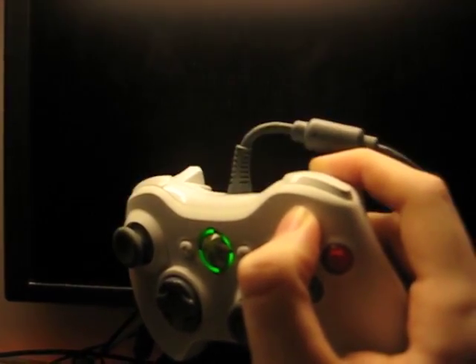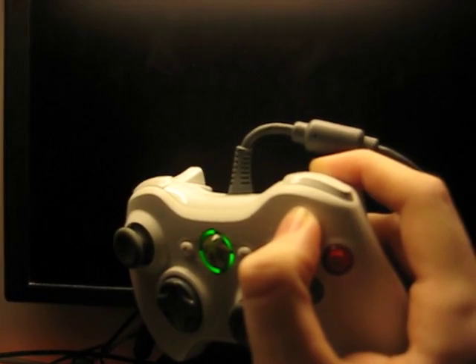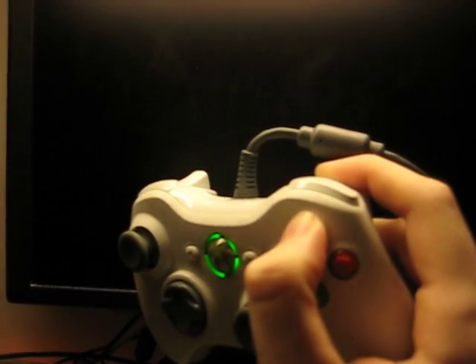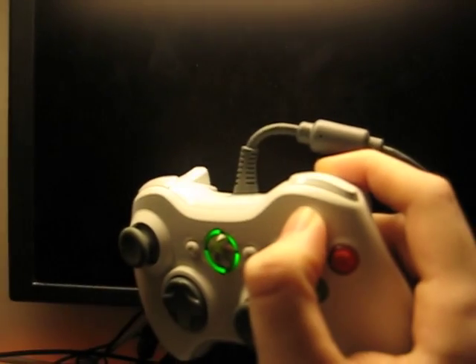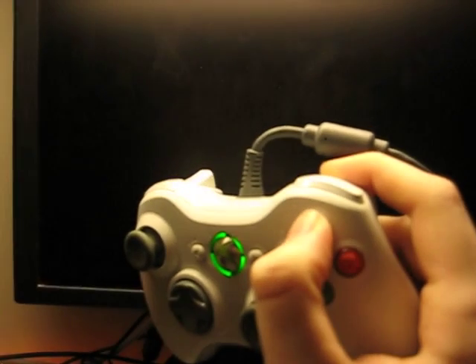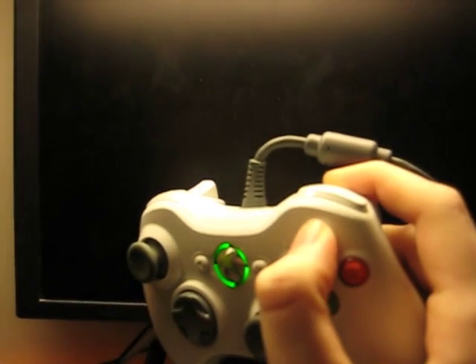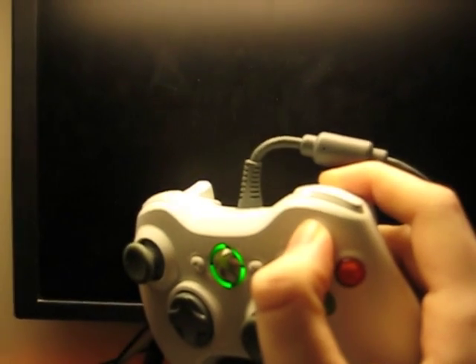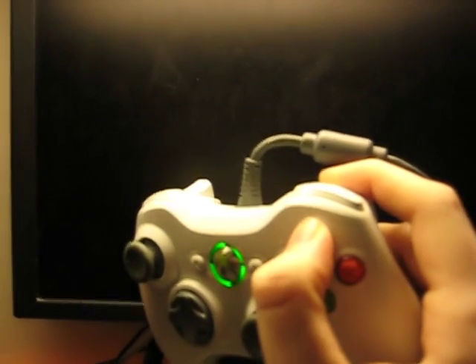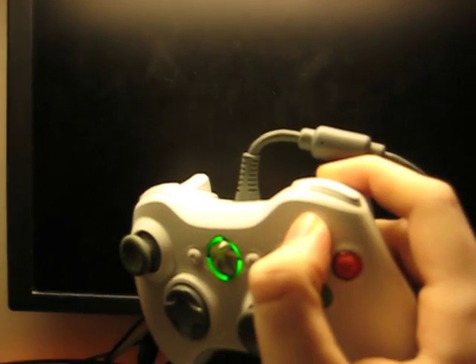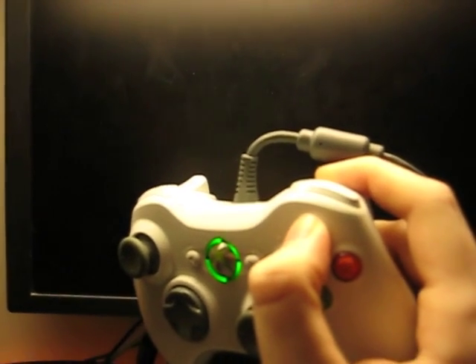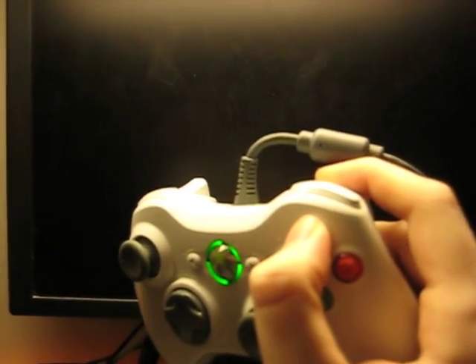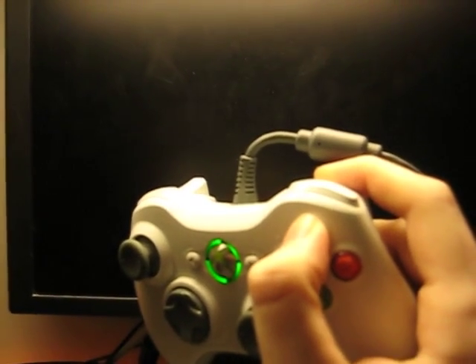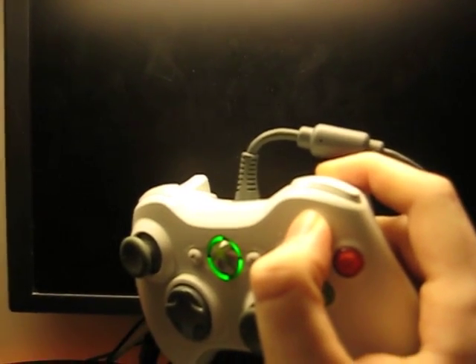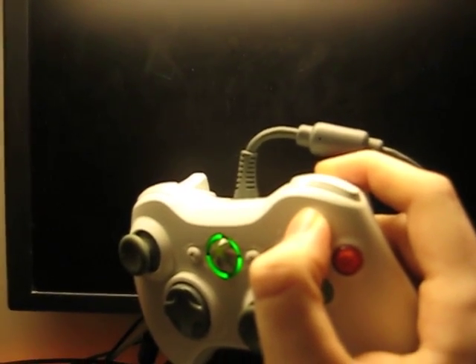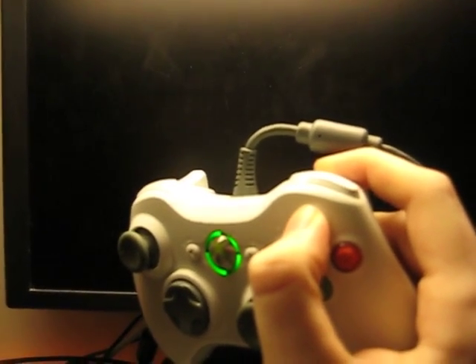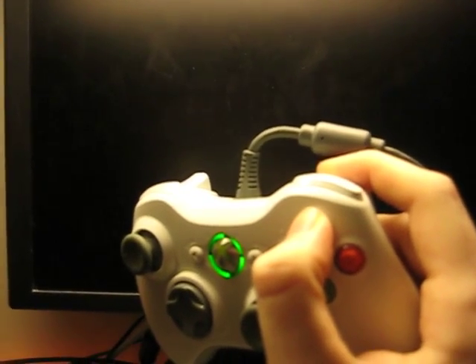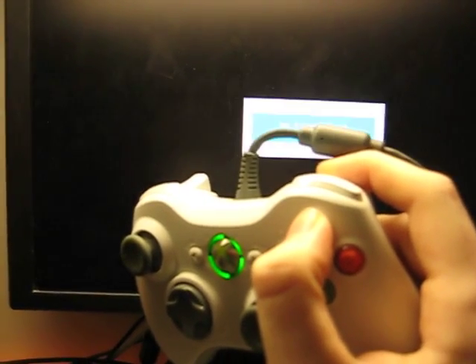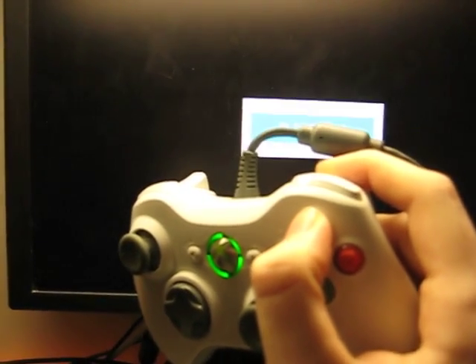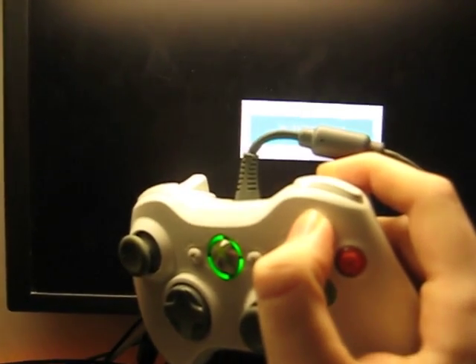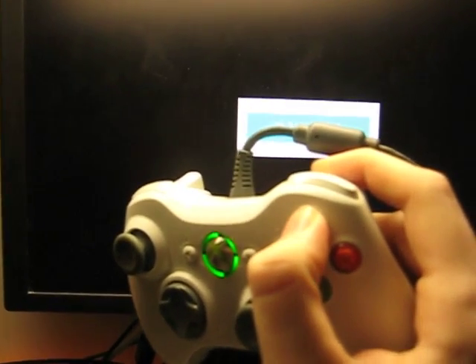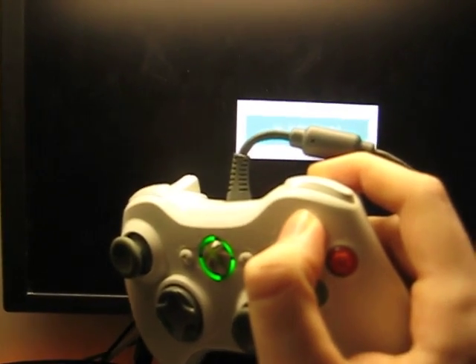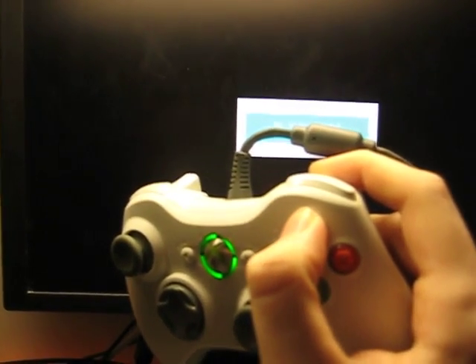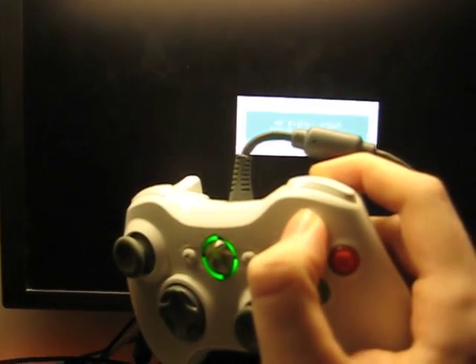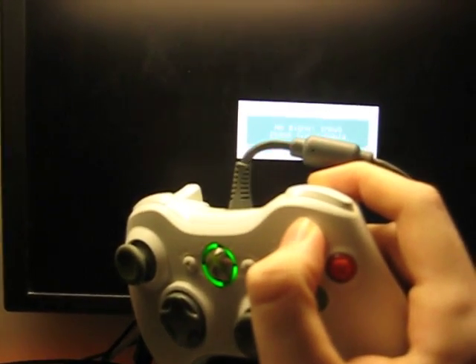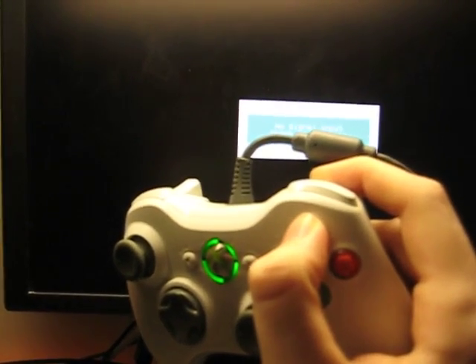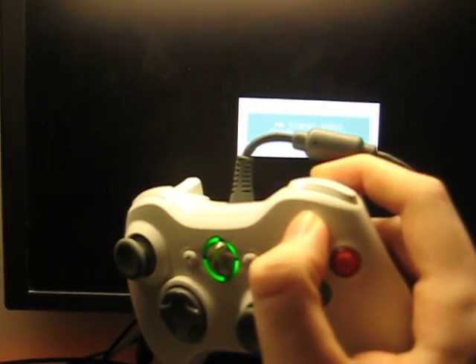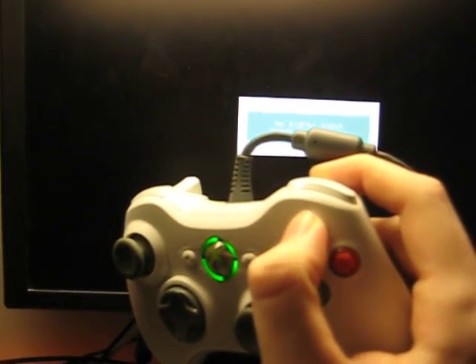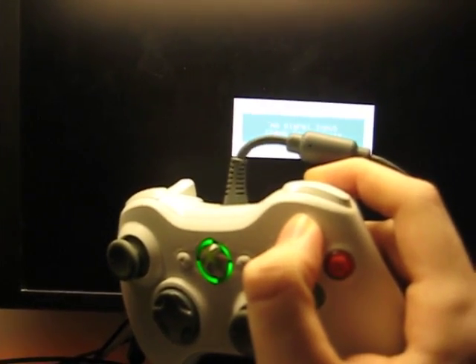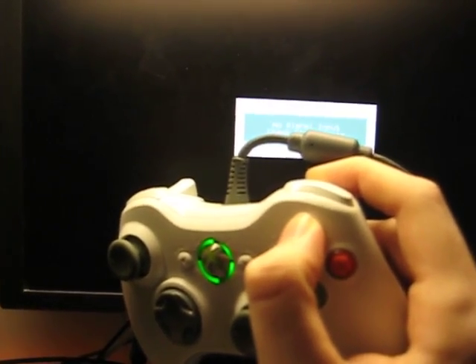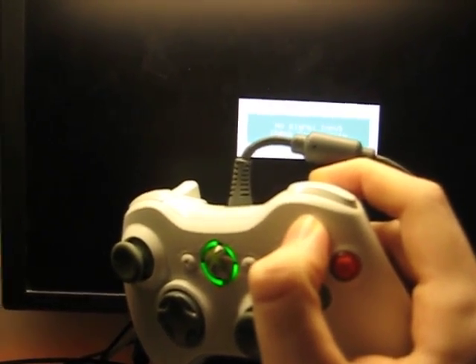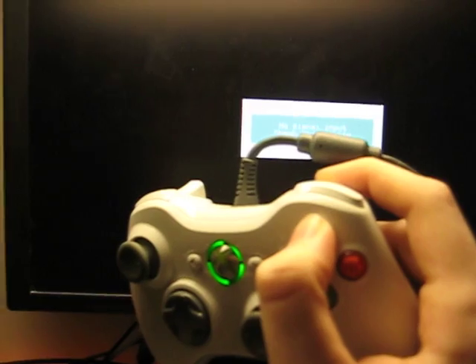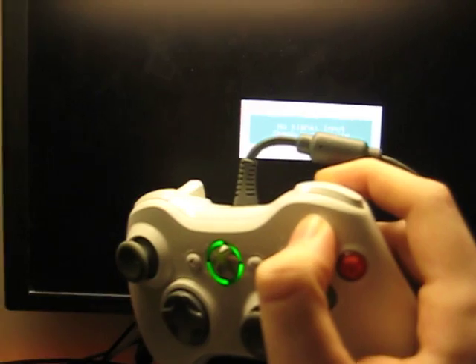As soon as it boots up, it will reset your resolution to the Xbox 360 default.